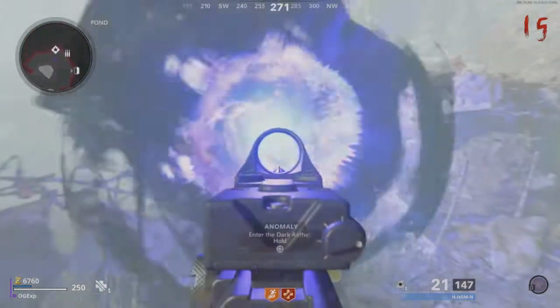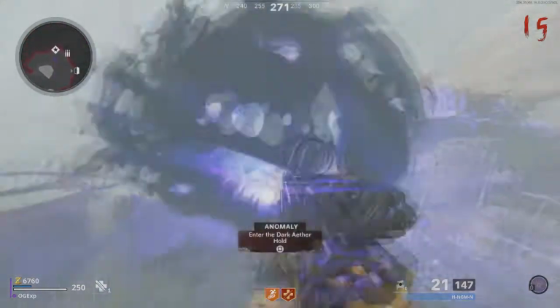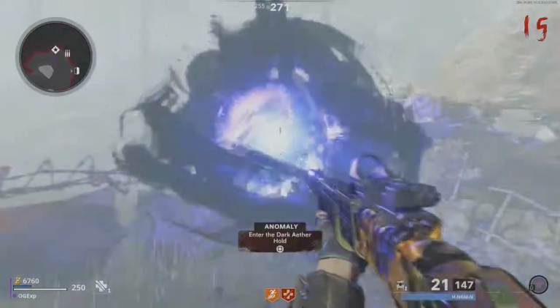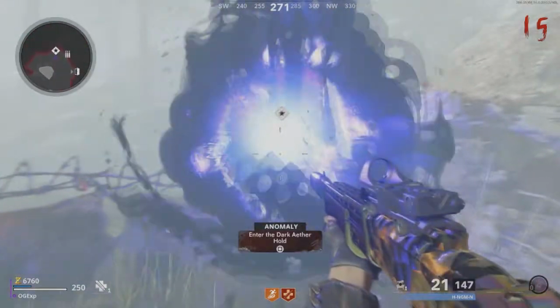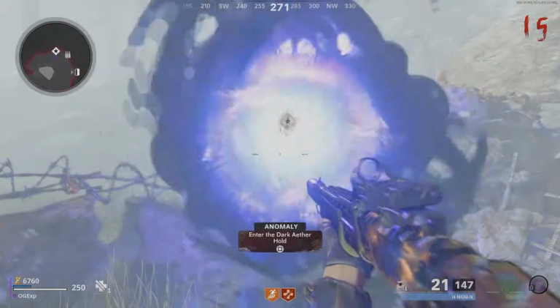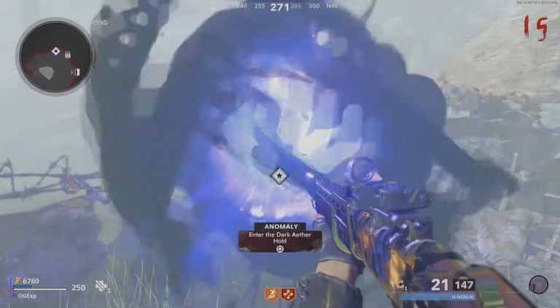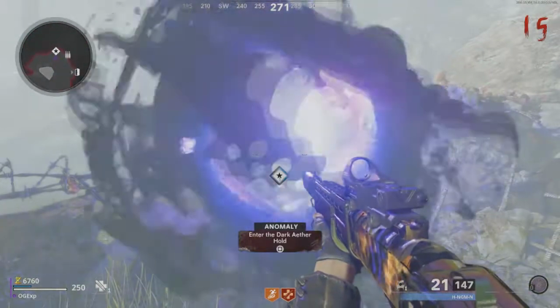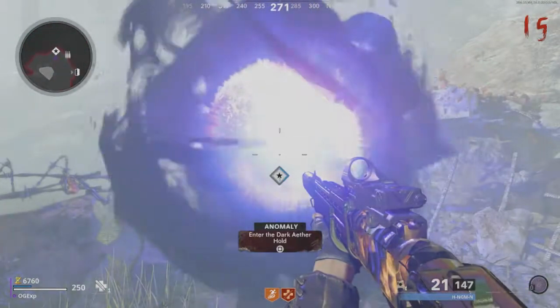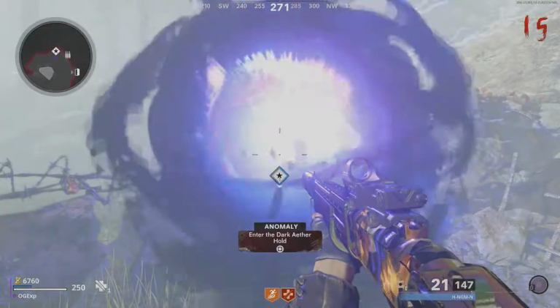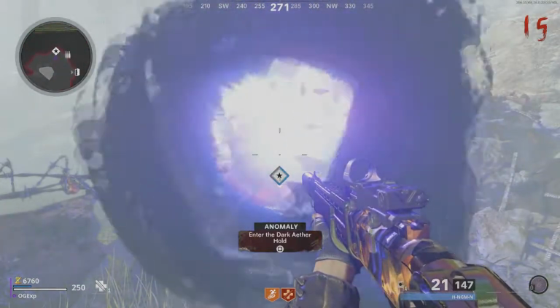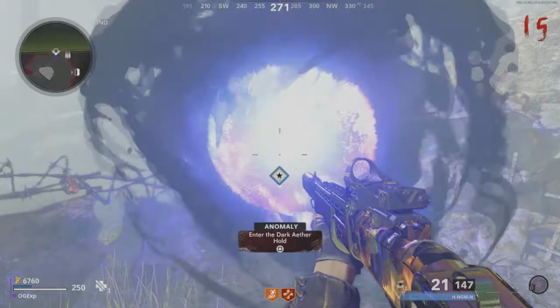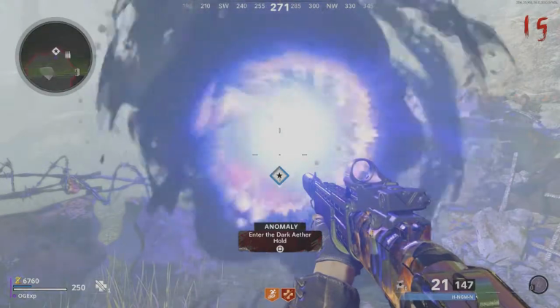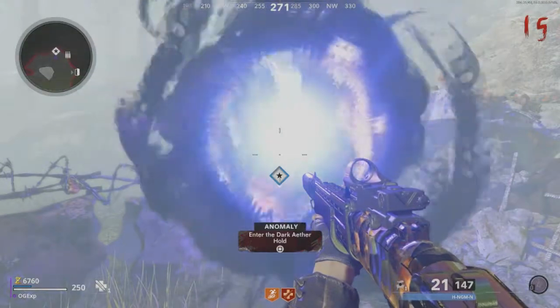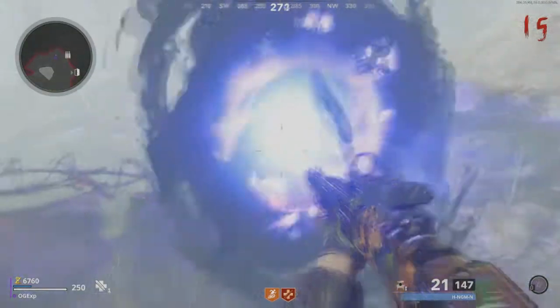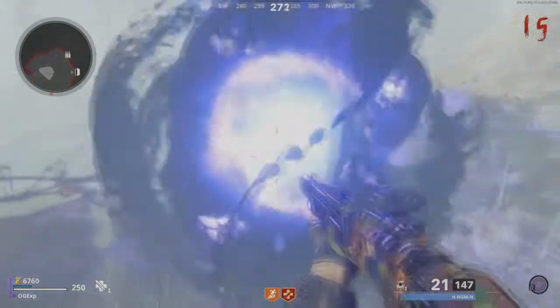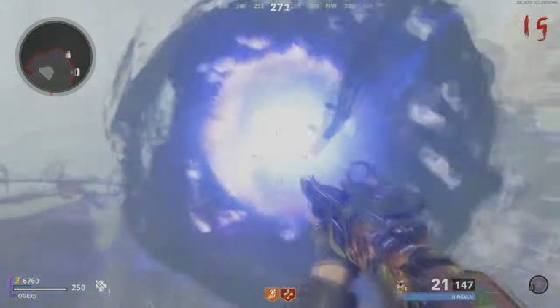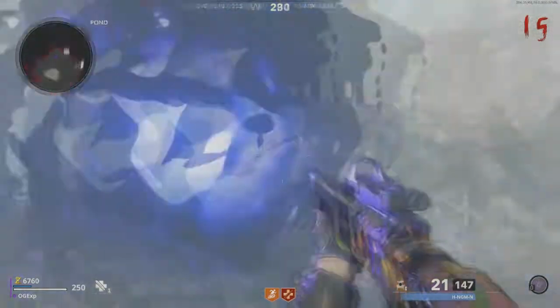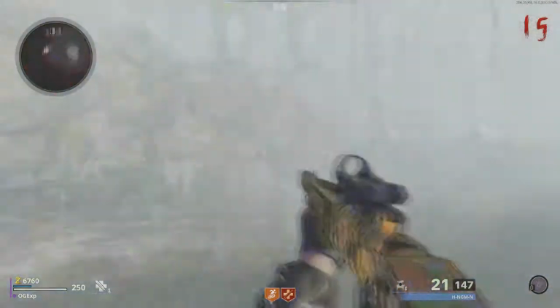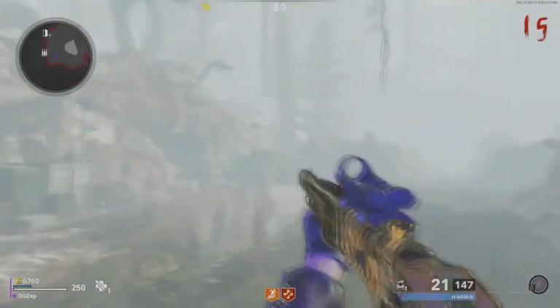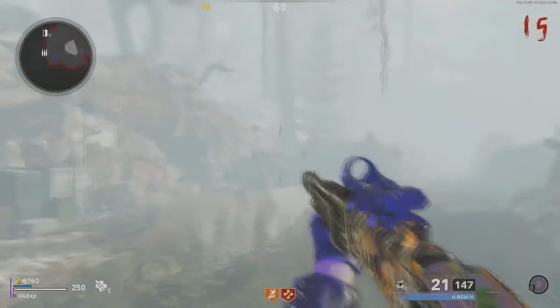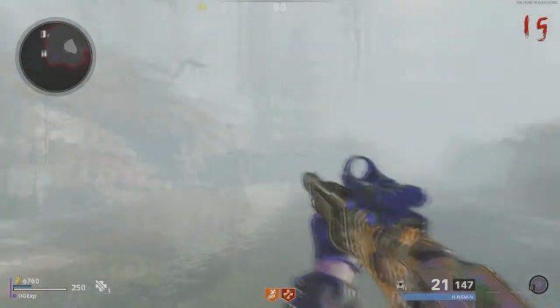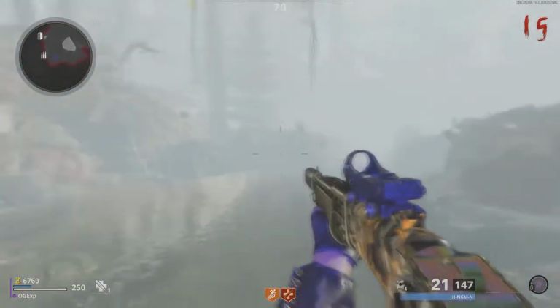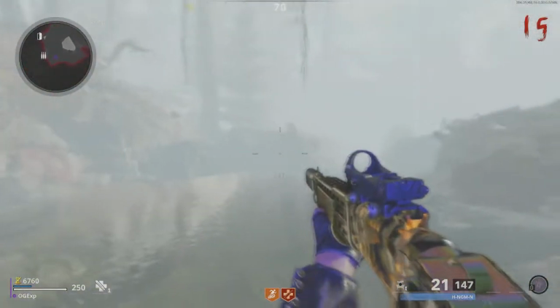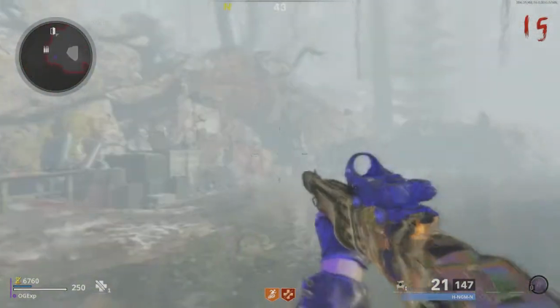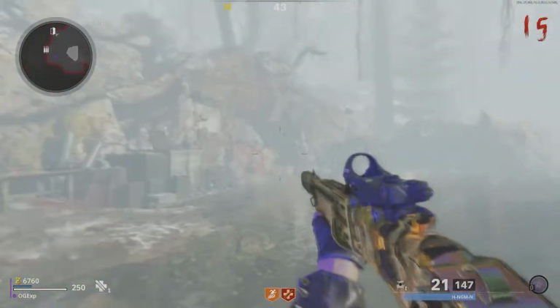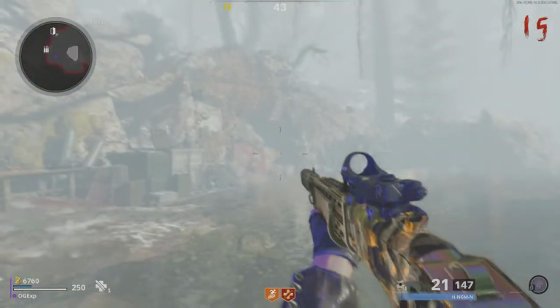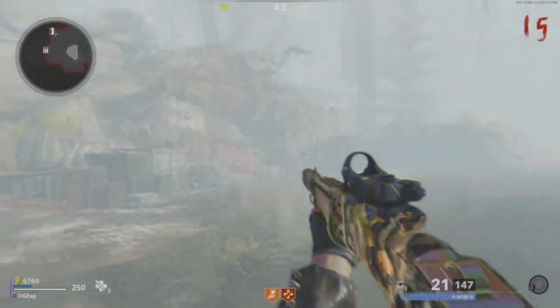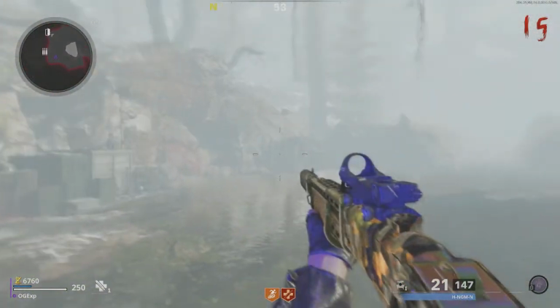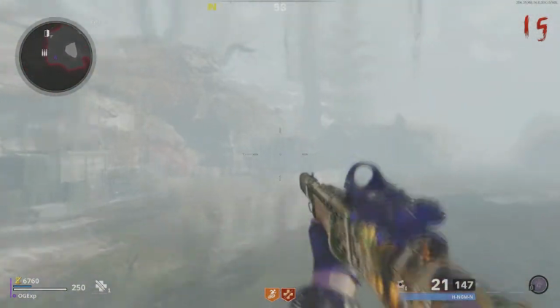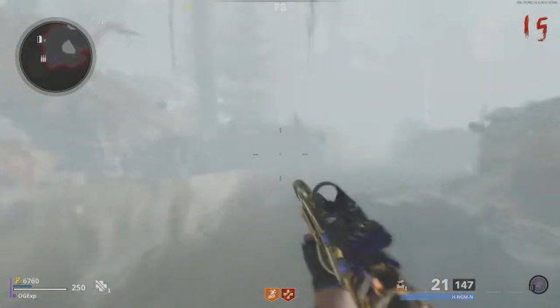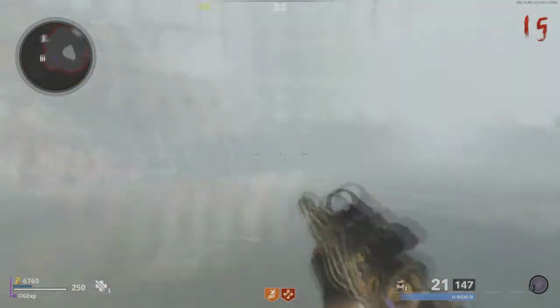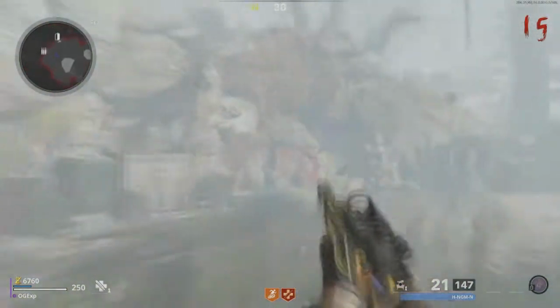First things first, you need to turn on the power and build Pack-a-Punch. If you don't know how to do those, I will leave a link down in the description below.